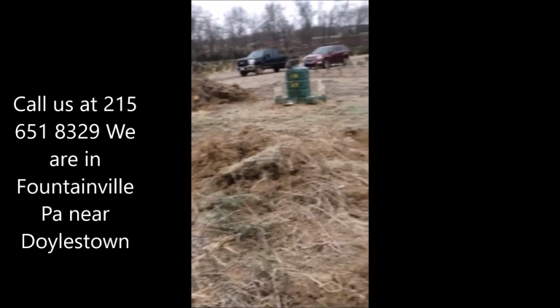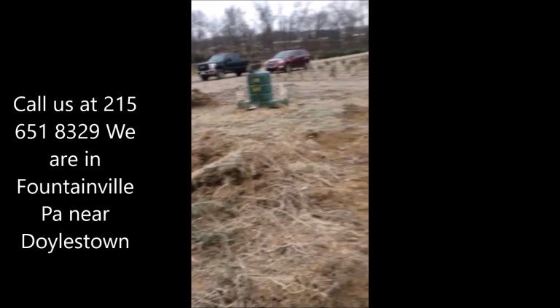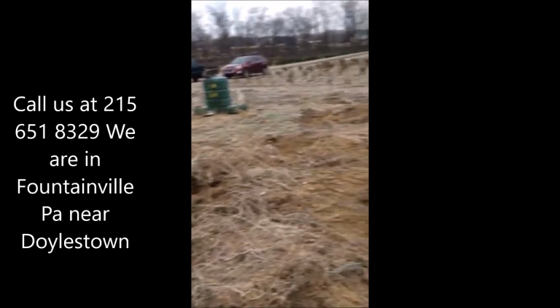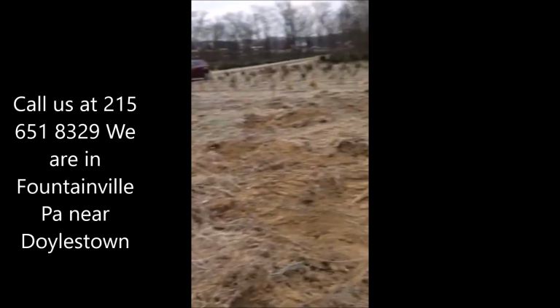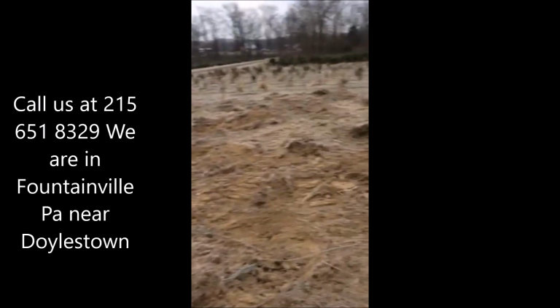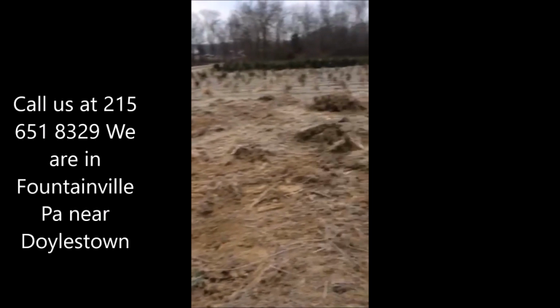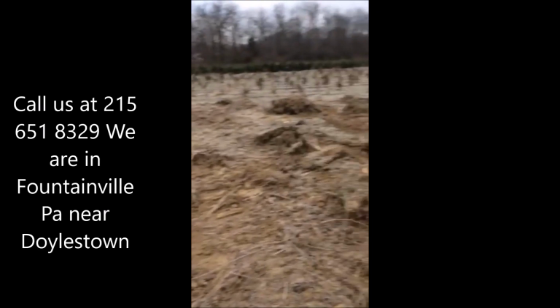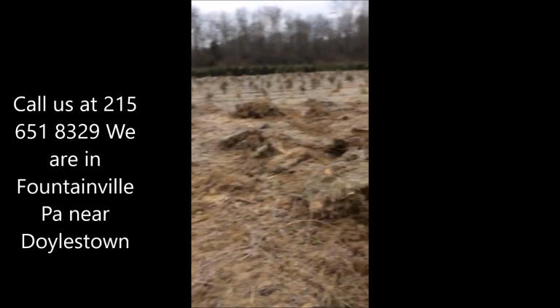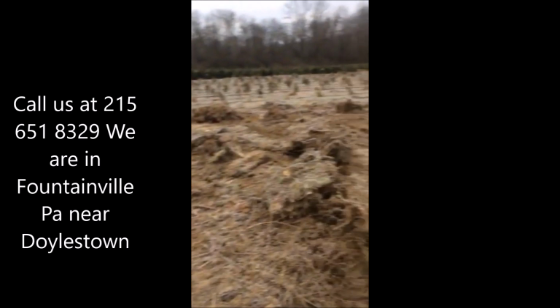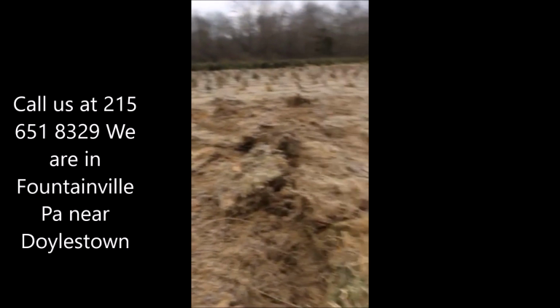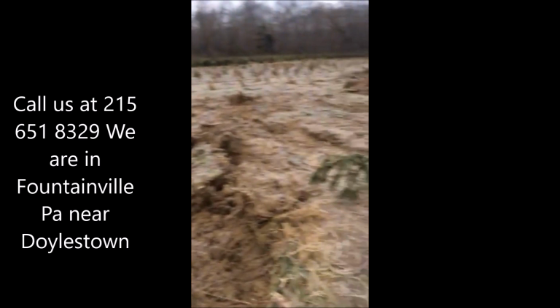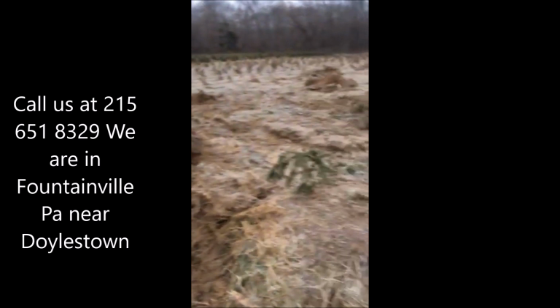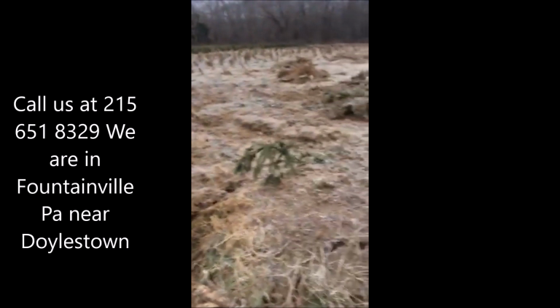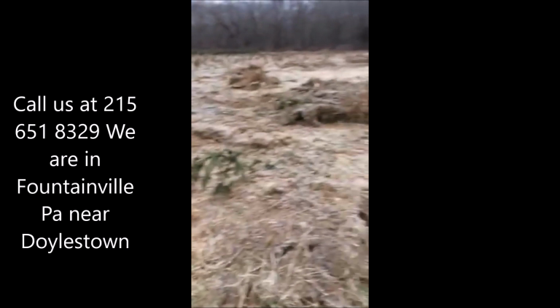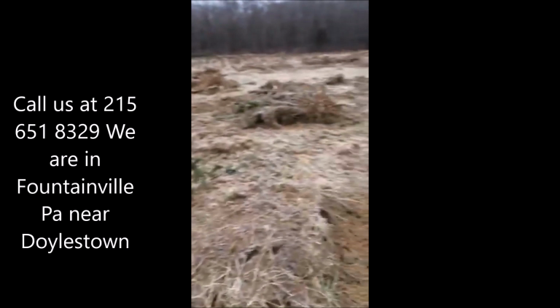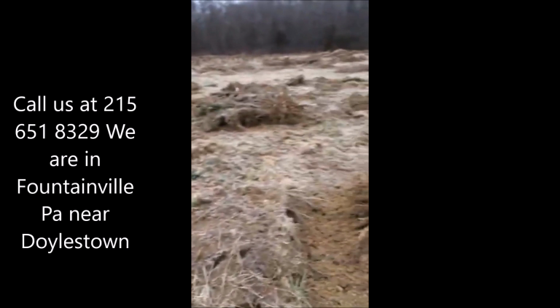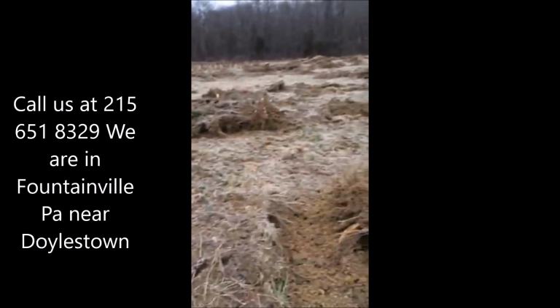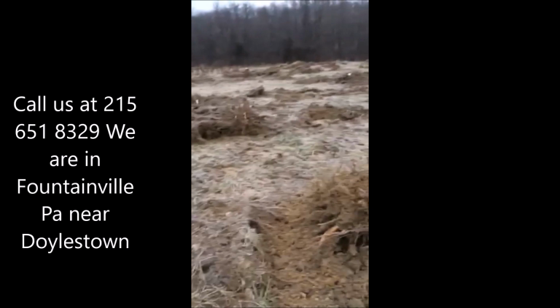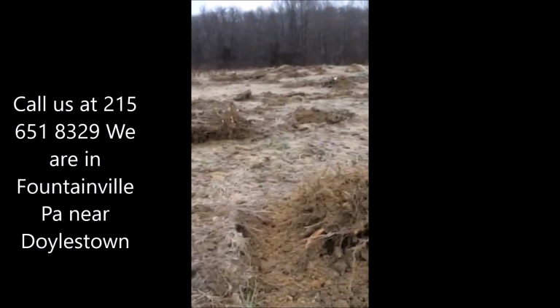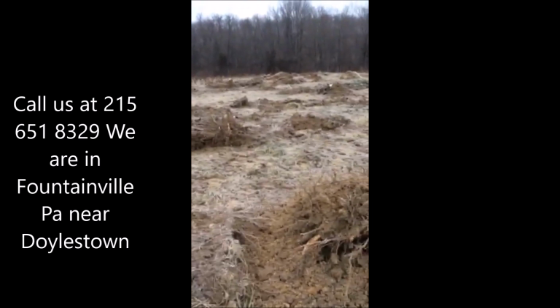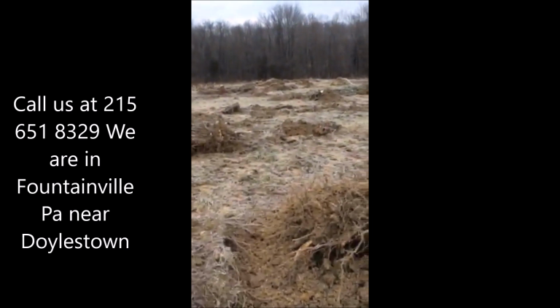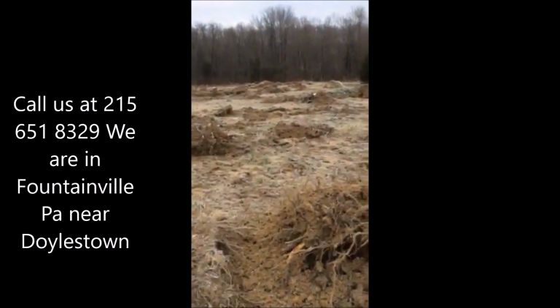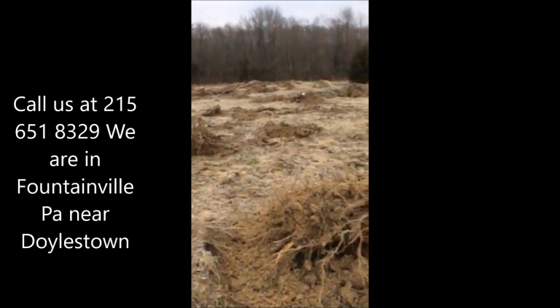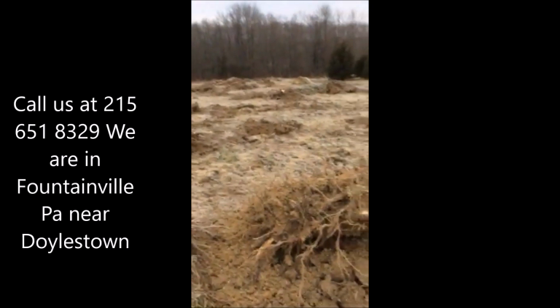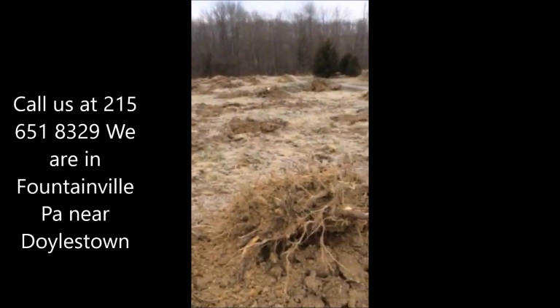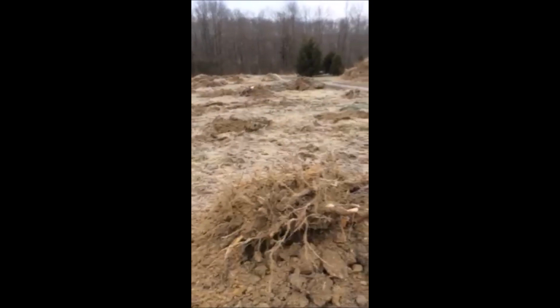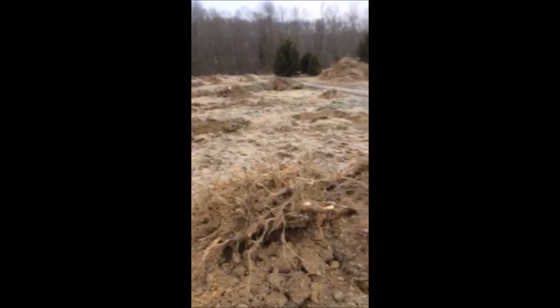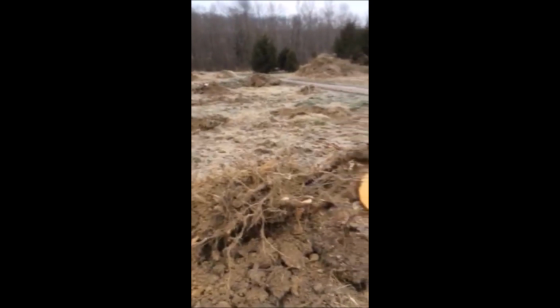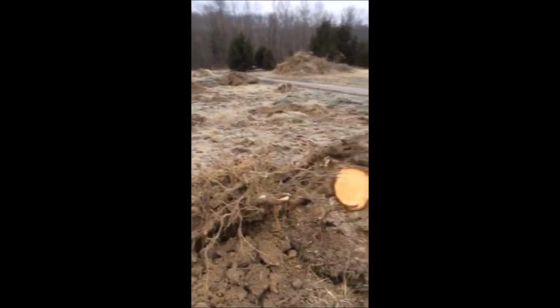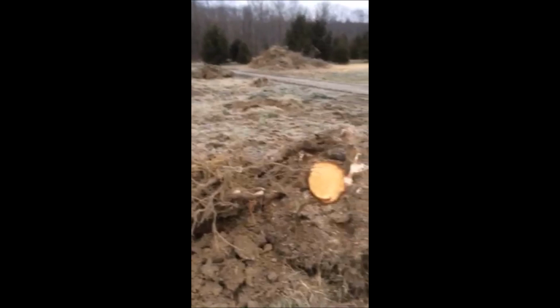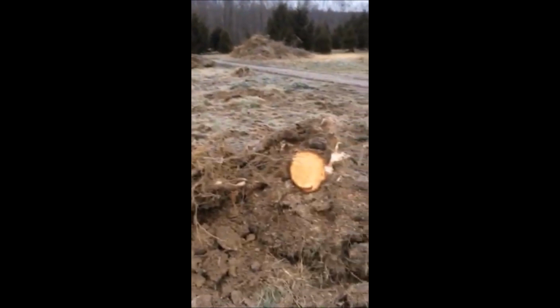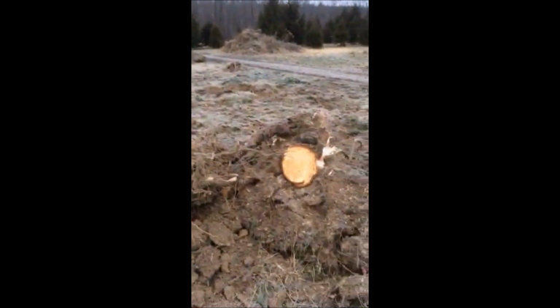With our stump puller, it took one hour to pull all these stumps out, and some of them were pretty big.